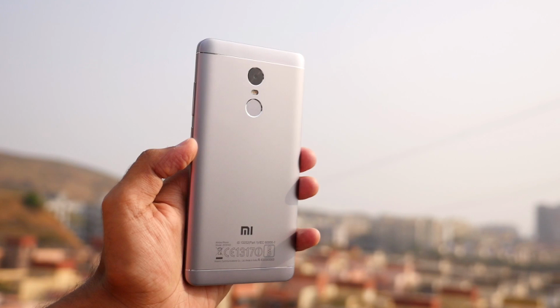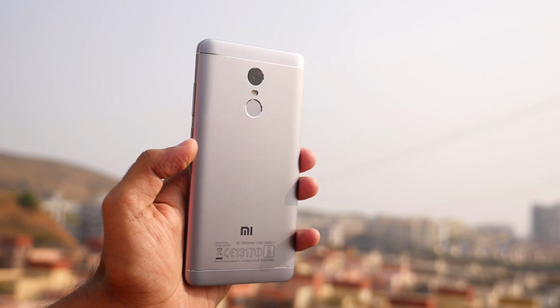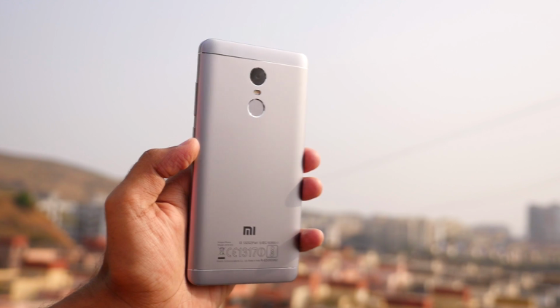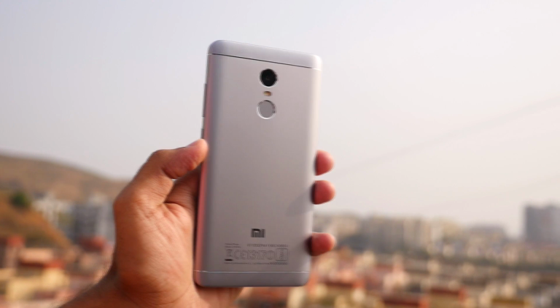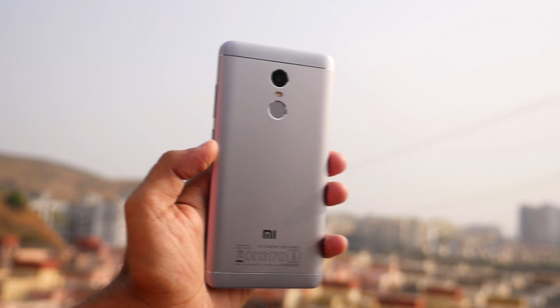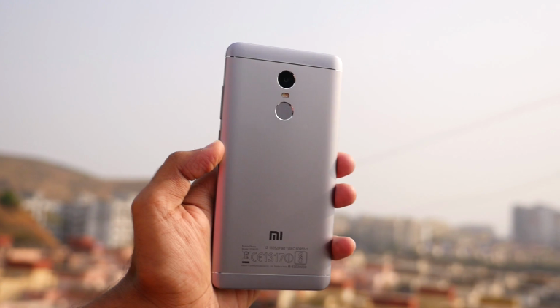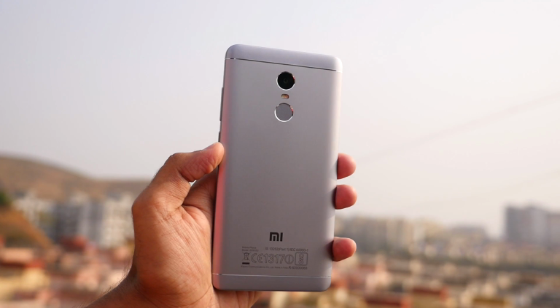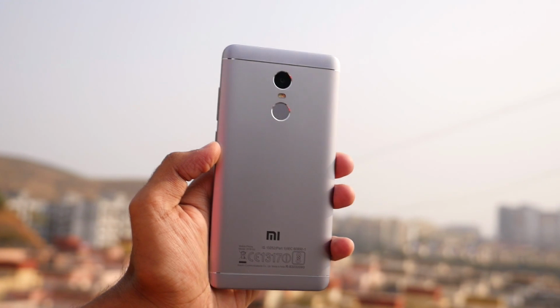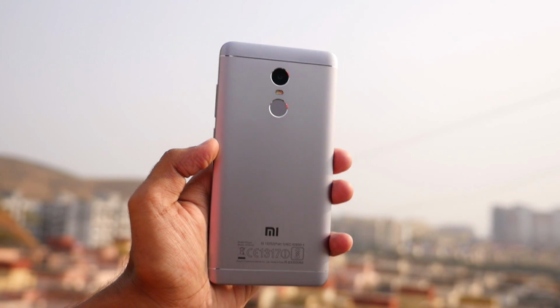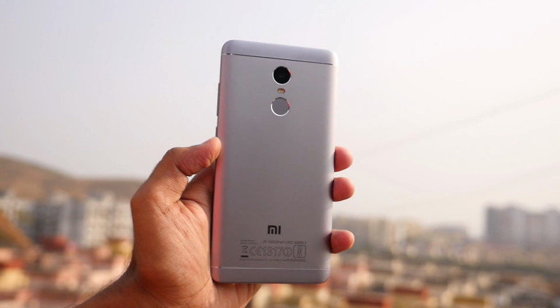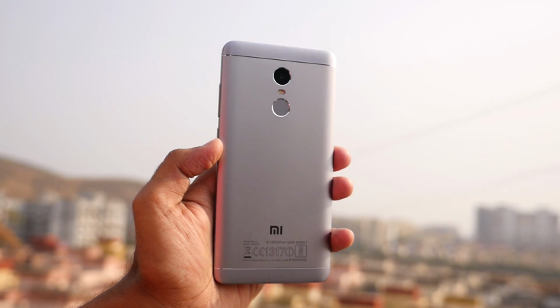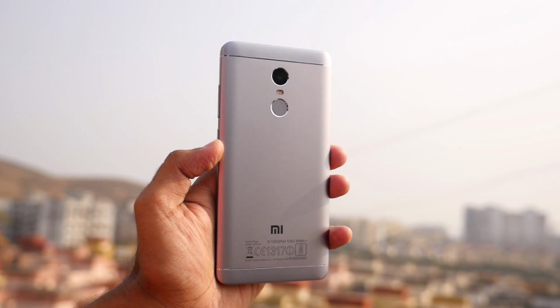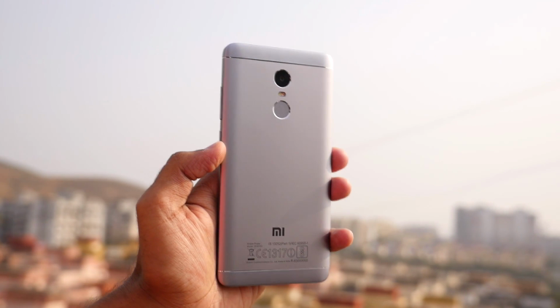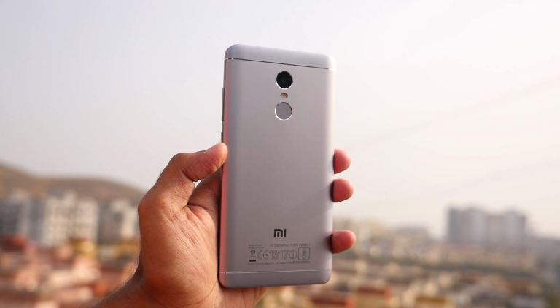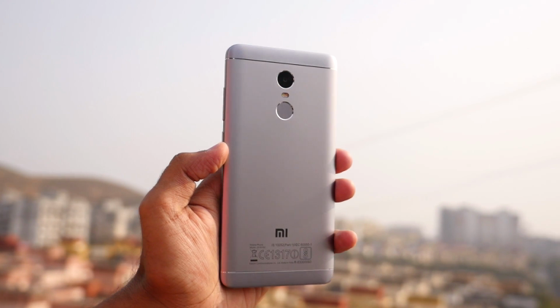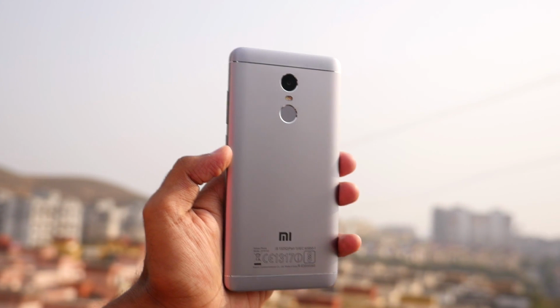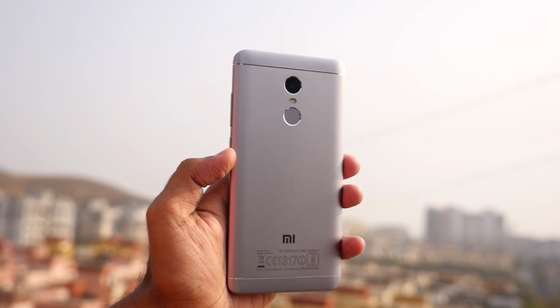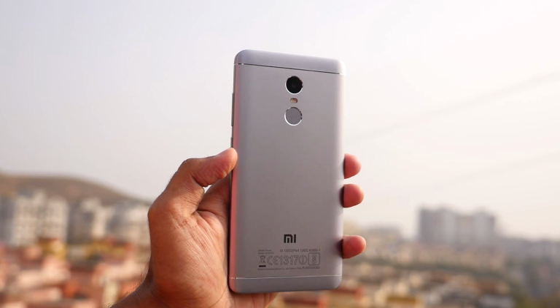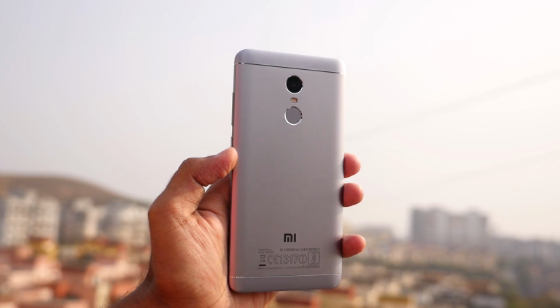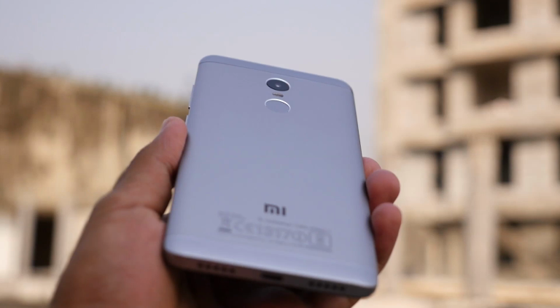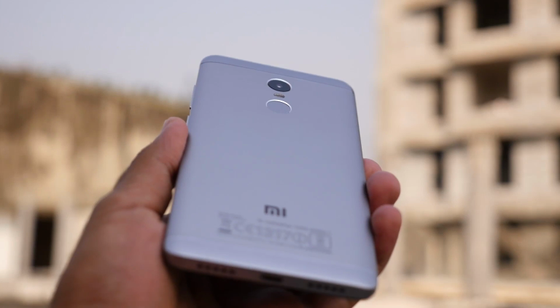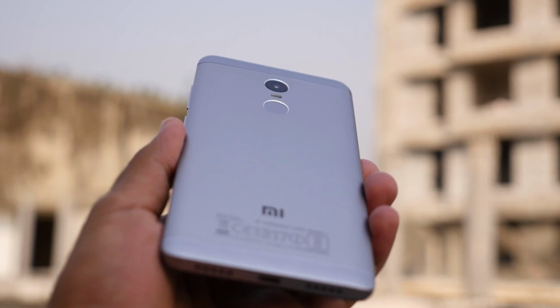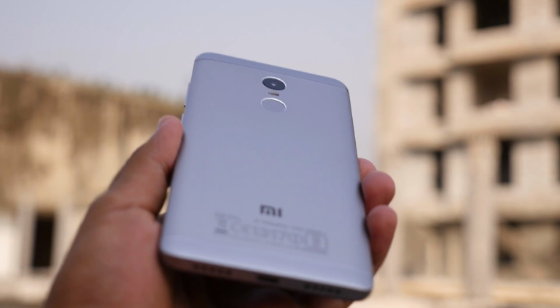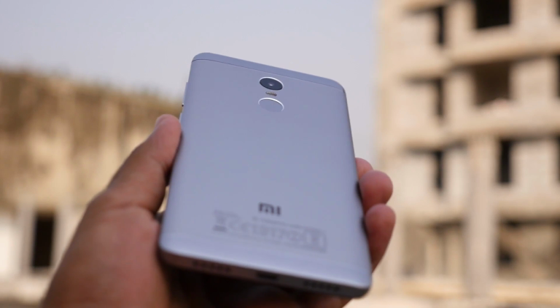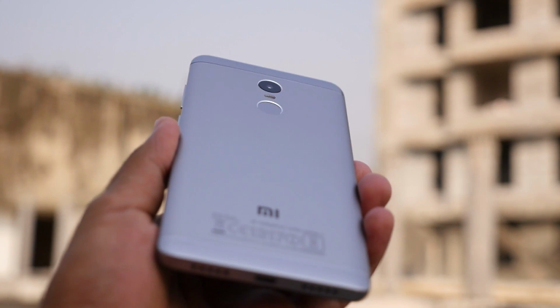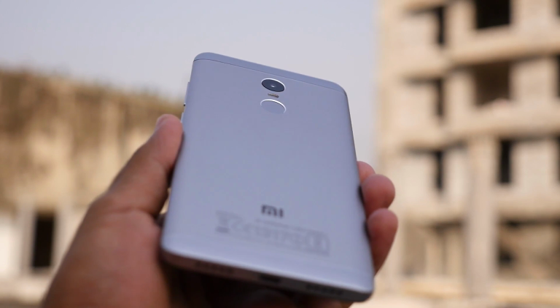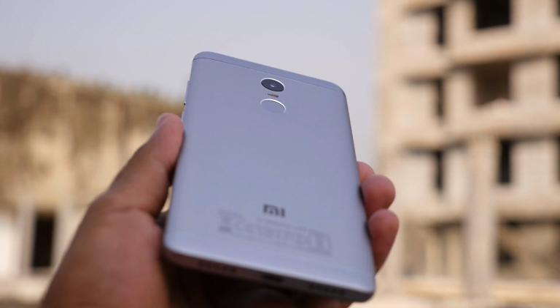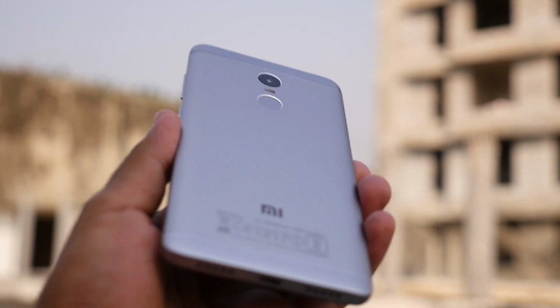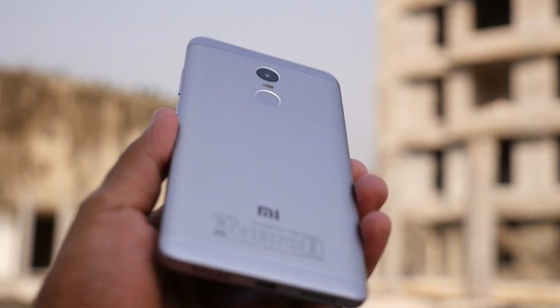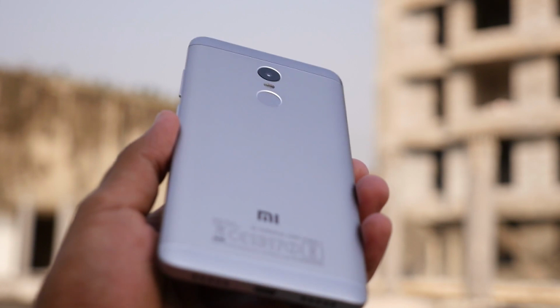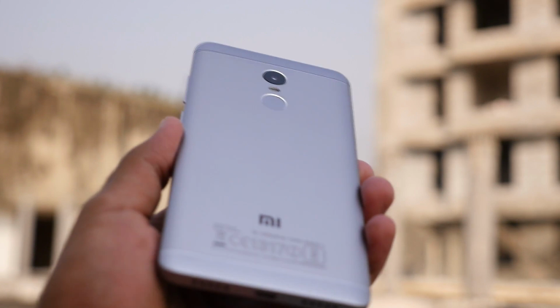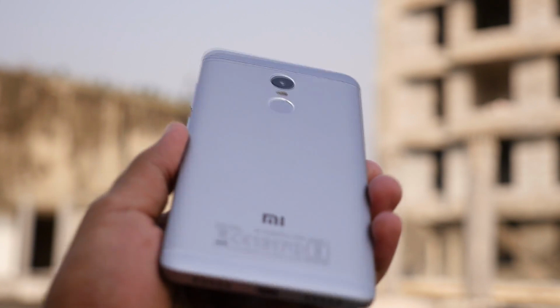Hey guys, Sanjay here and in this video let's talk about the Android Nougat Beta update for the Xiaomi Redmi Note 4.